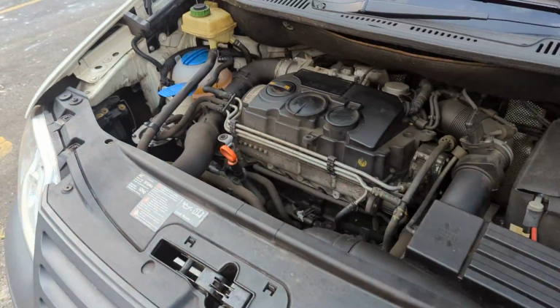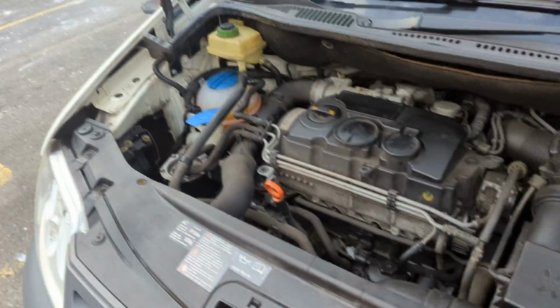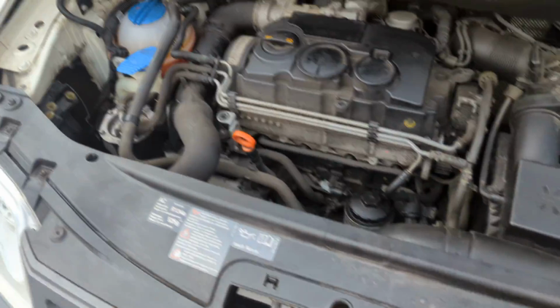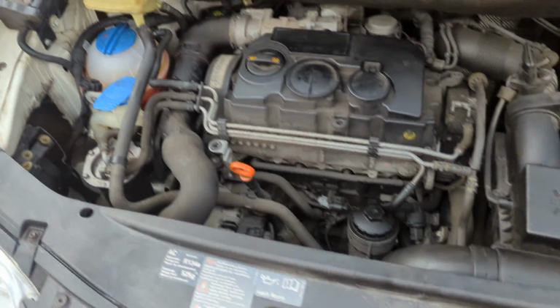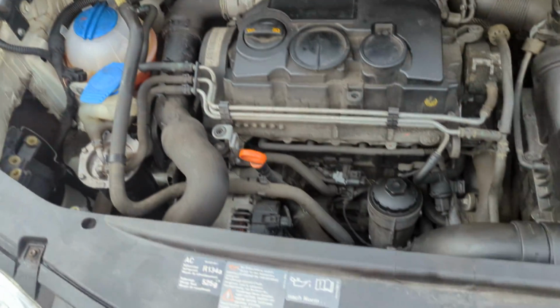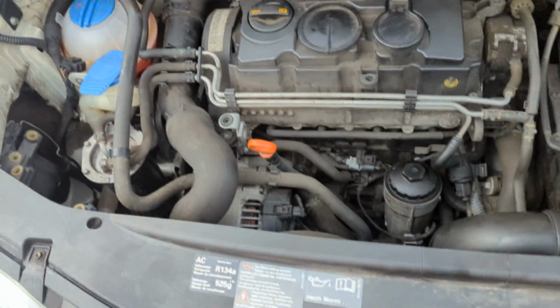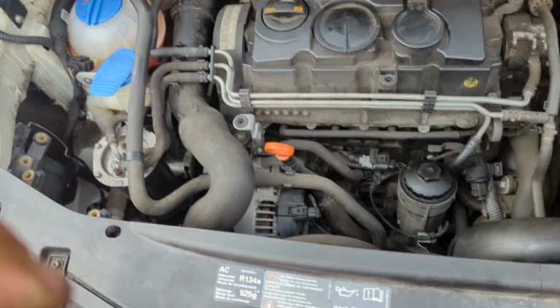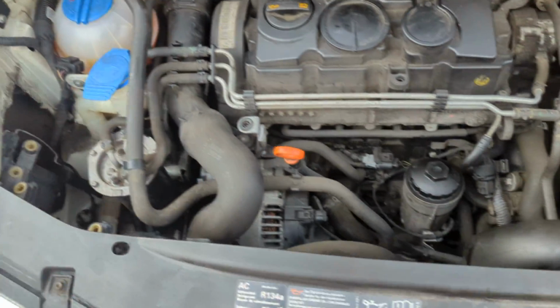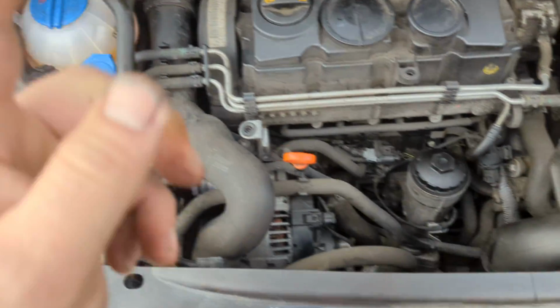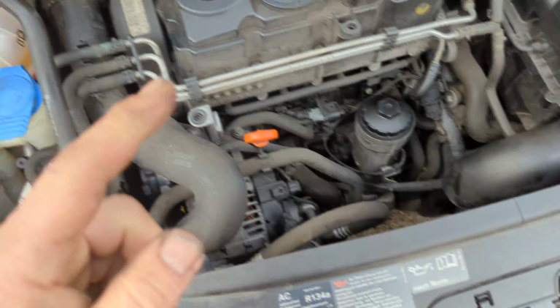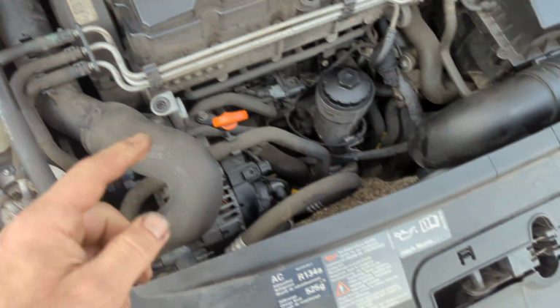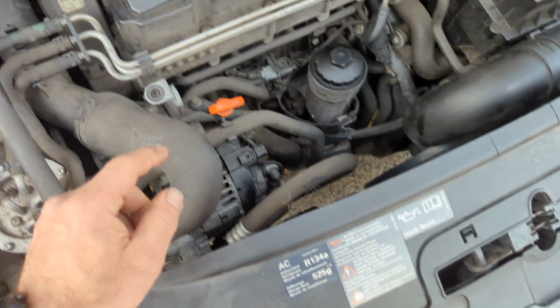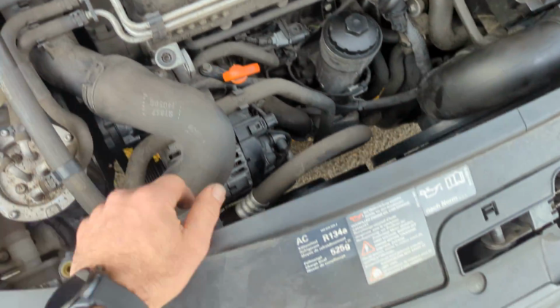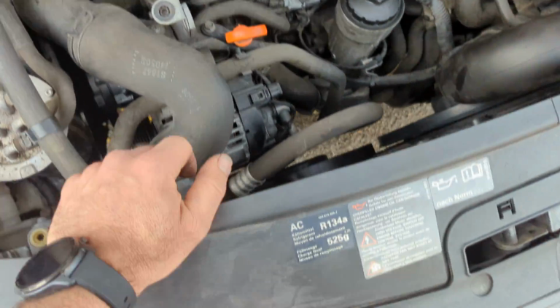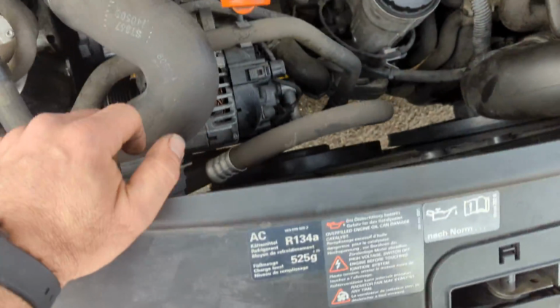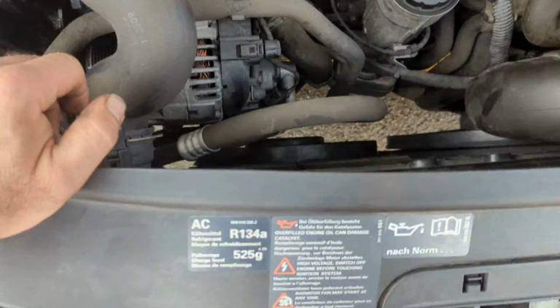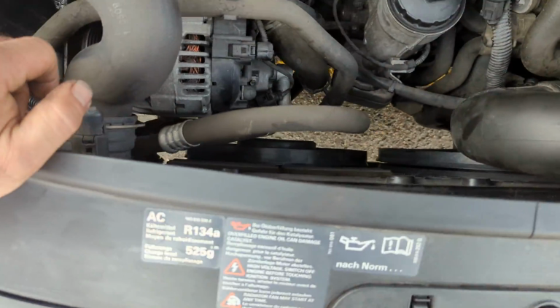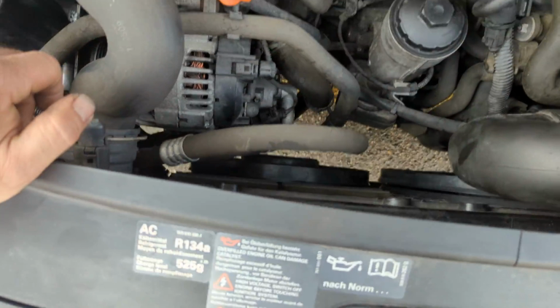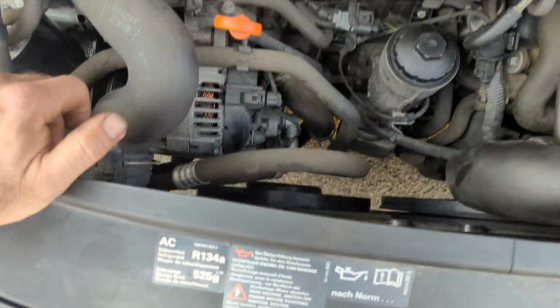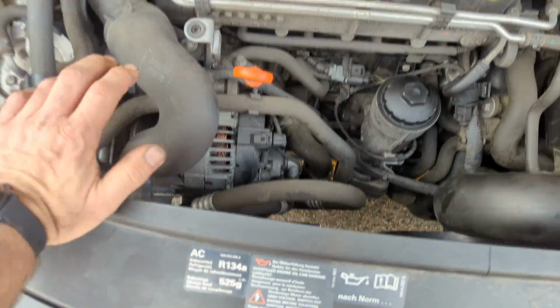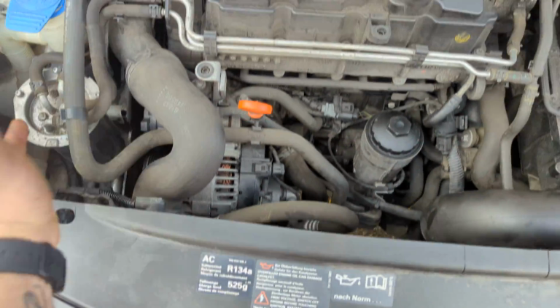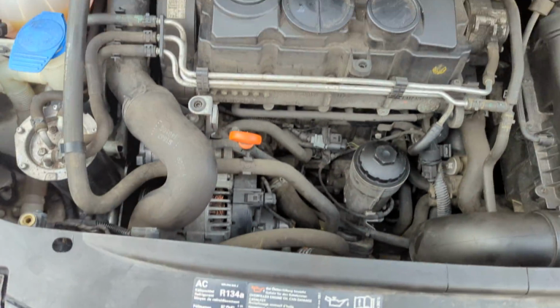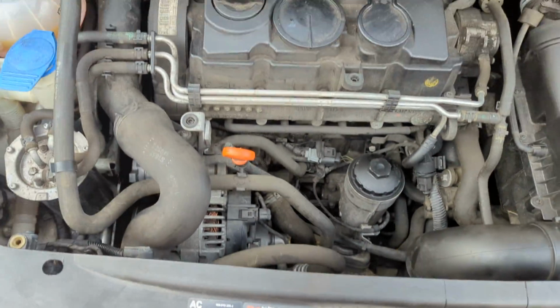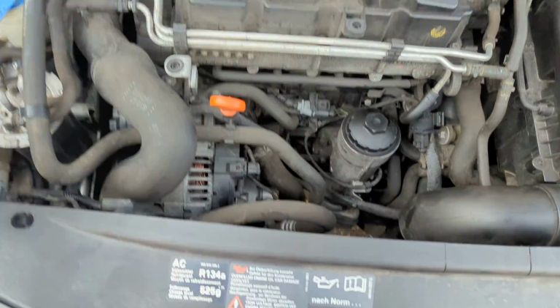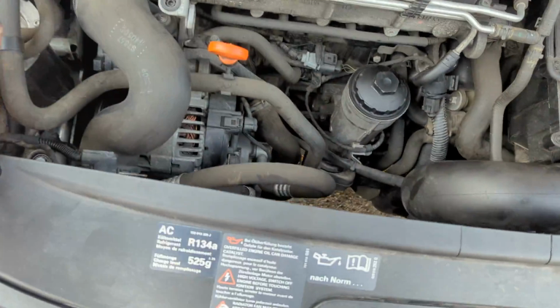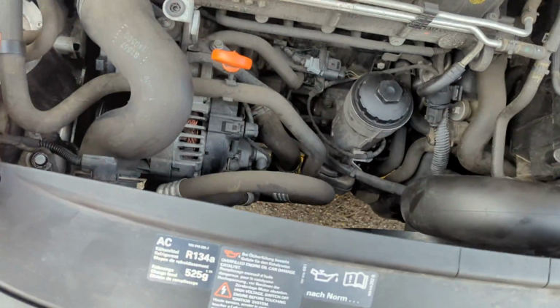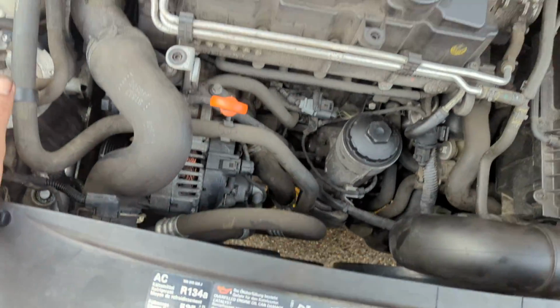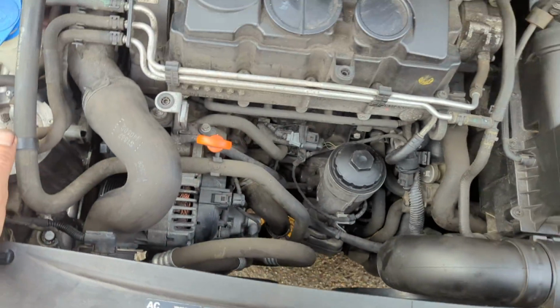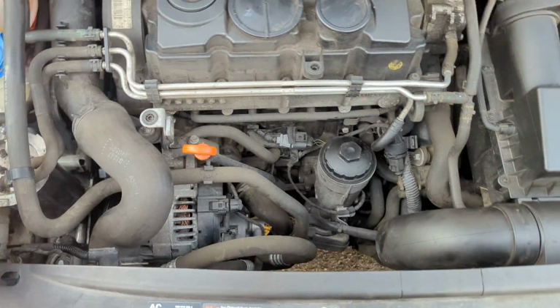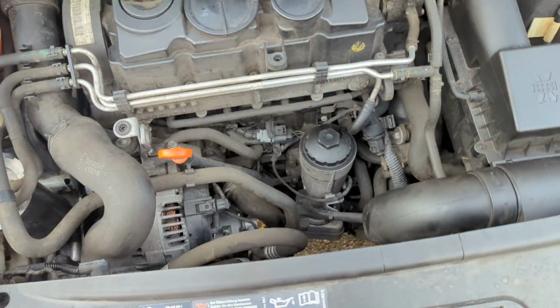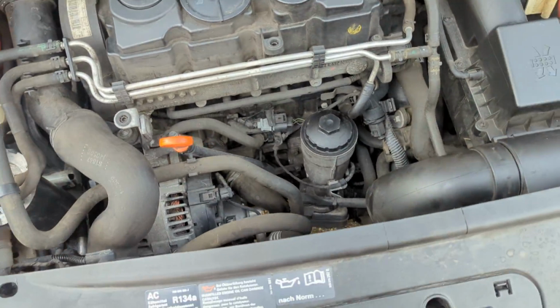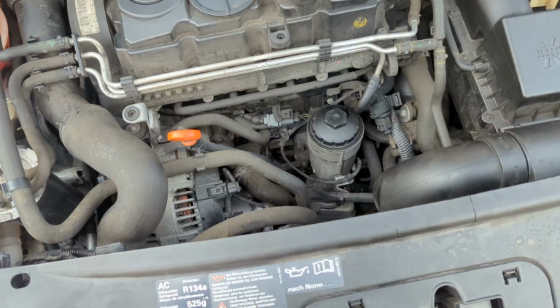G'day guys, quick vid on the Volkswagen Caddies — these are great cars. I think this is 2013.